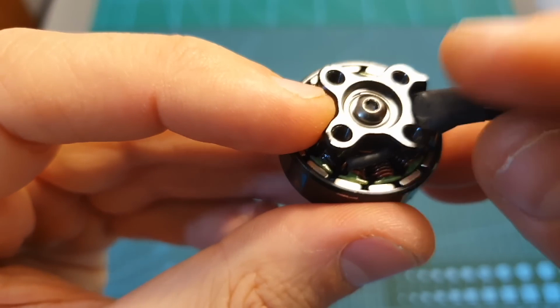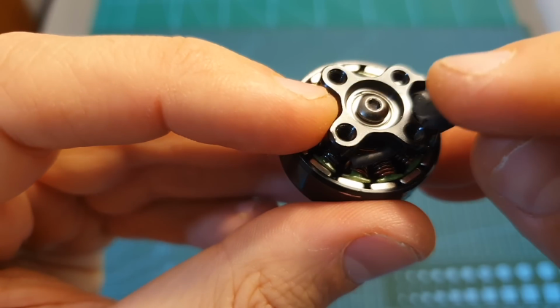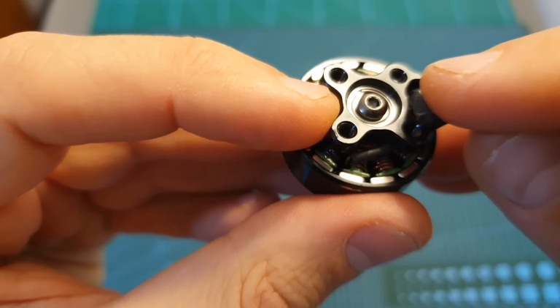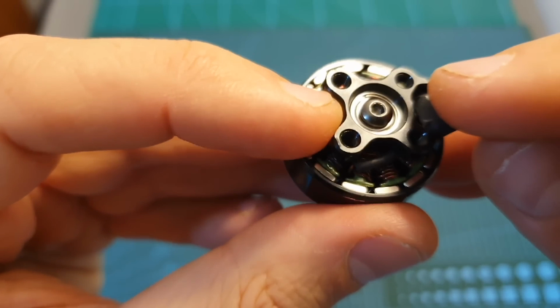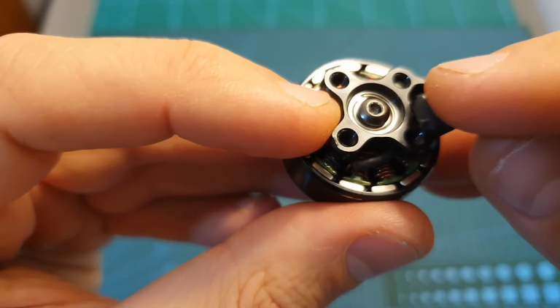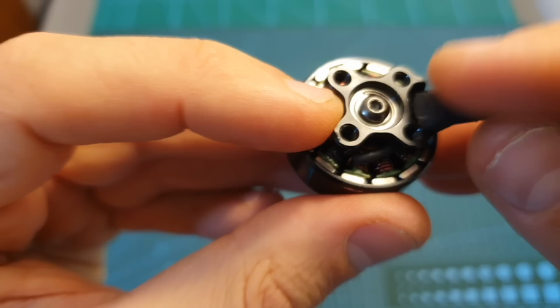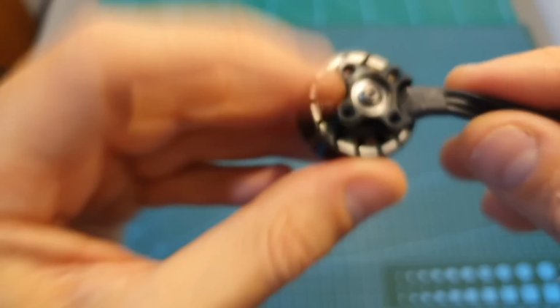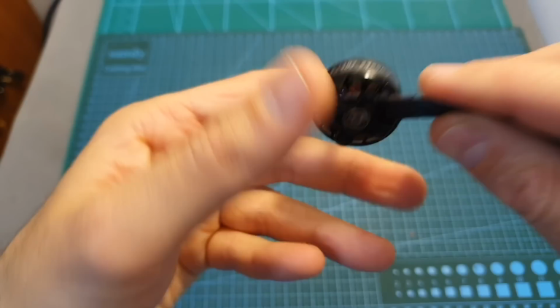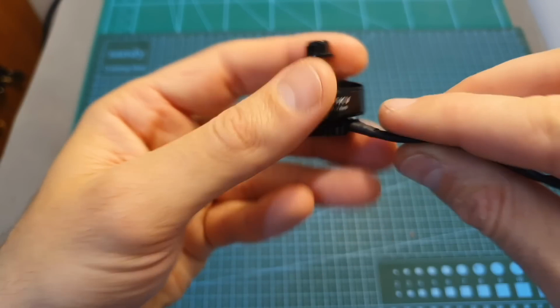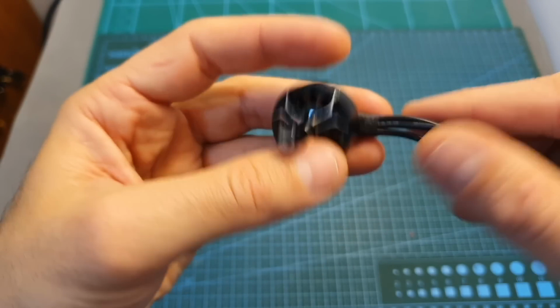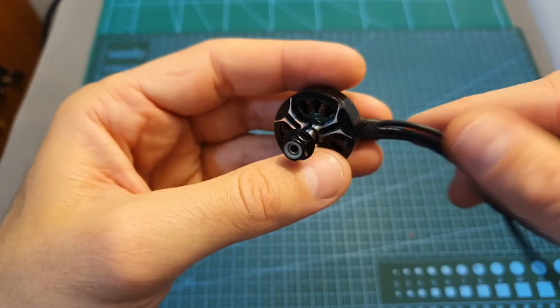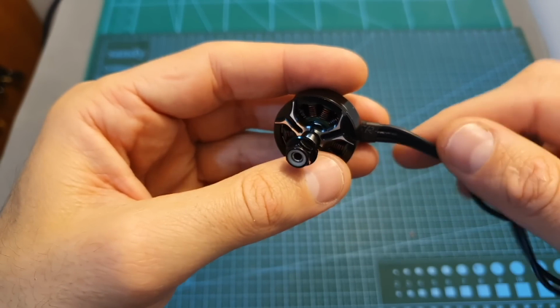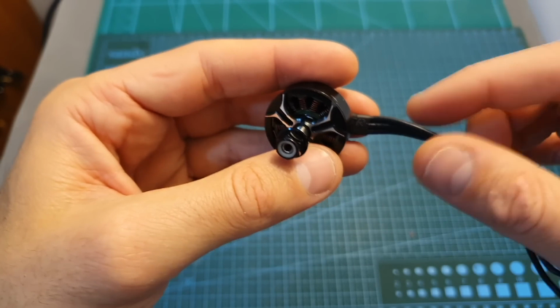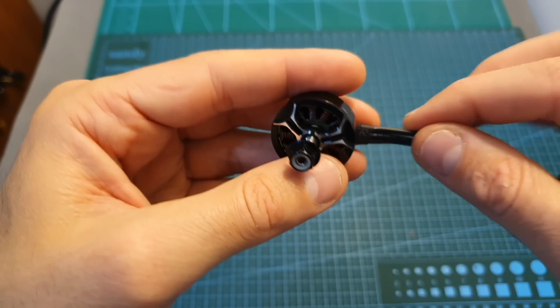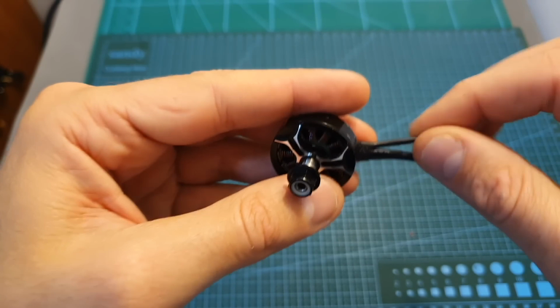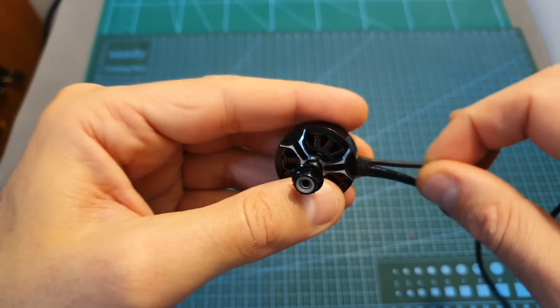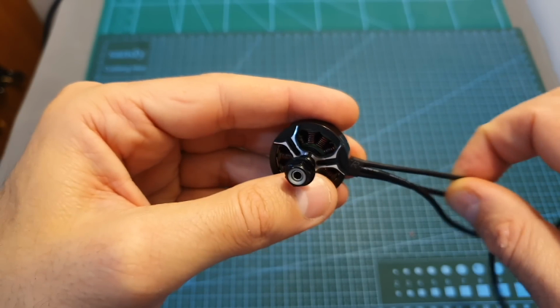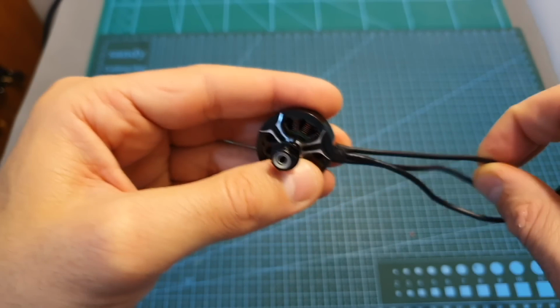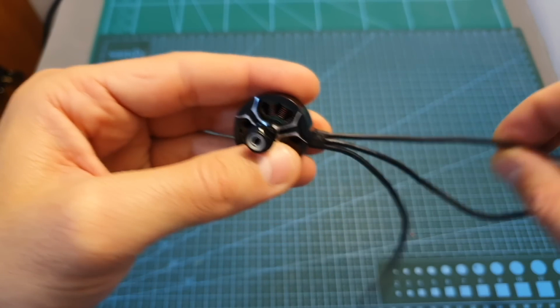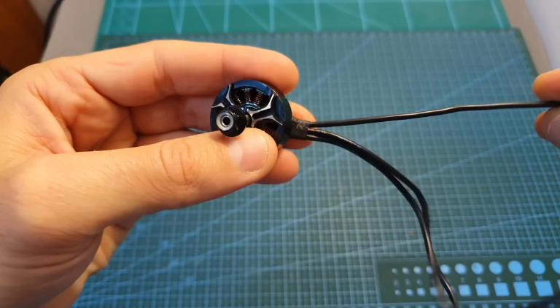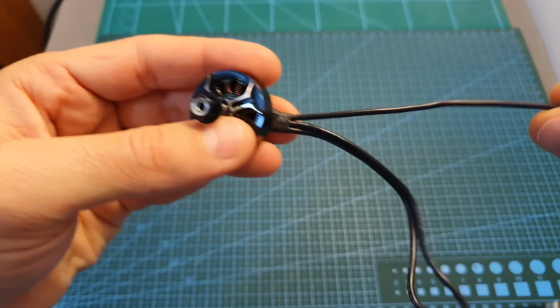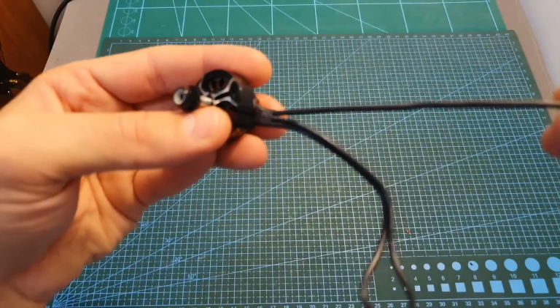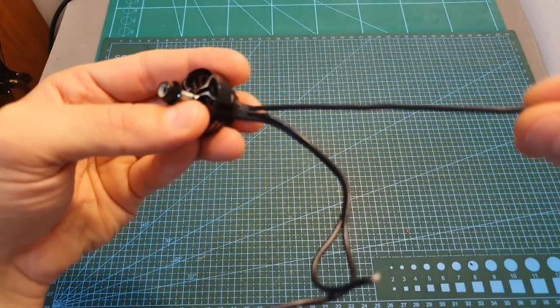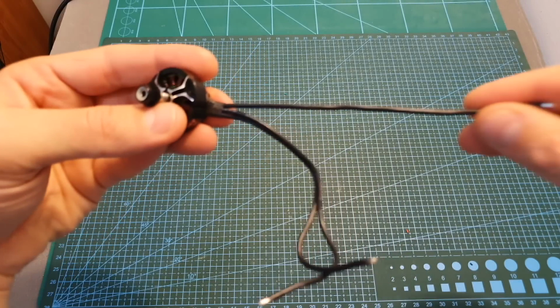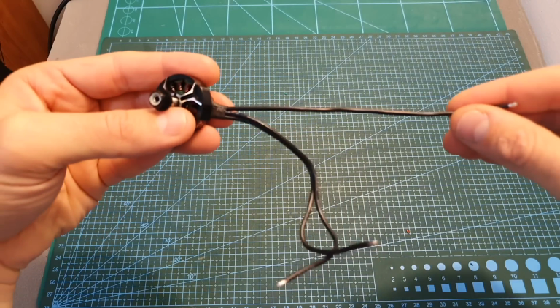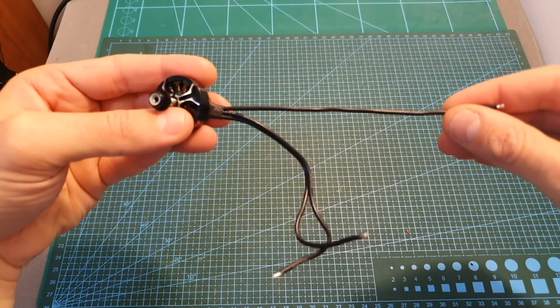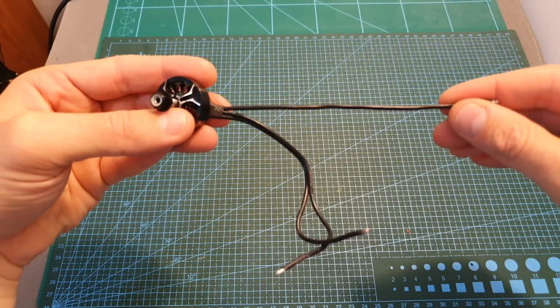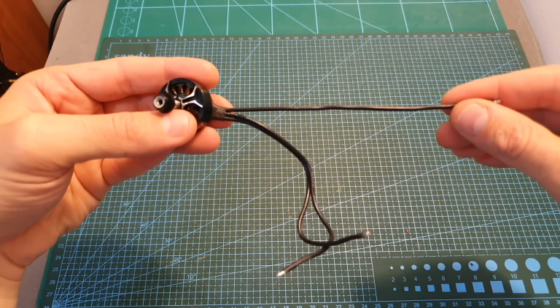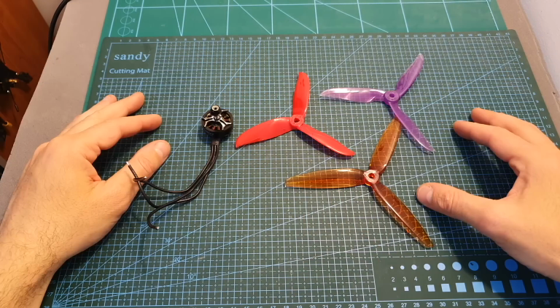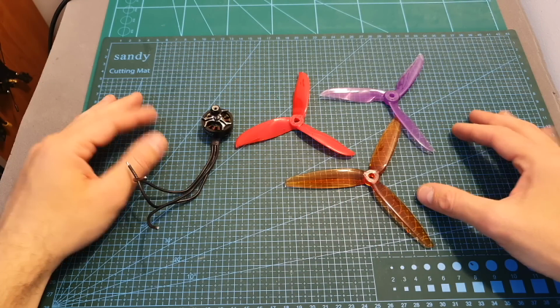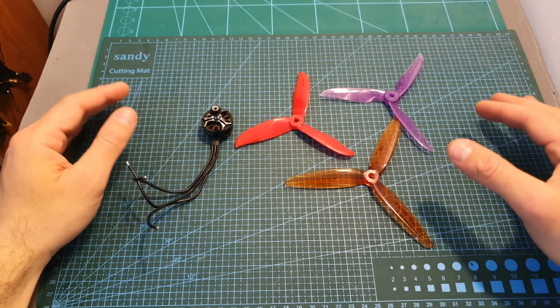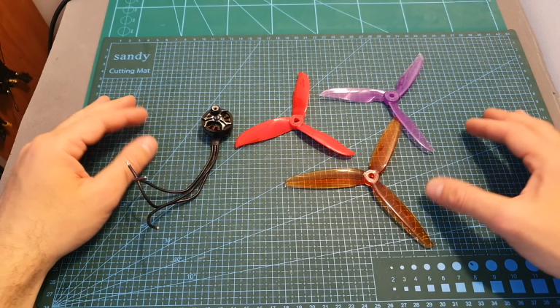The weight of the motor including the propeller nut is 40.9 grams. The motor bell is secured using a hex screw, and it is using 15 centimeter long 18 AWG silicone wires.